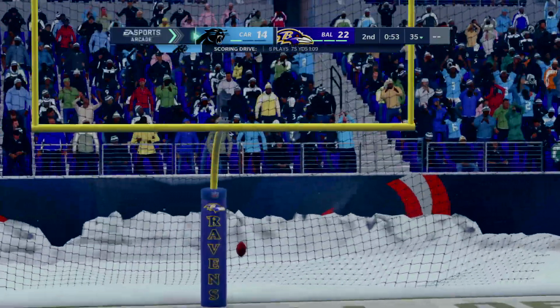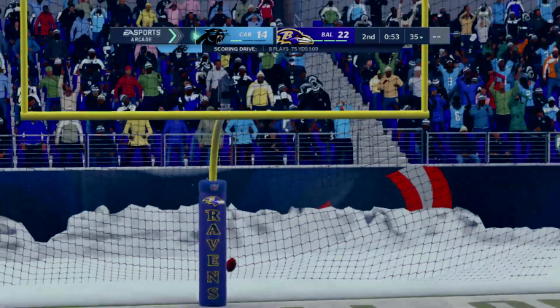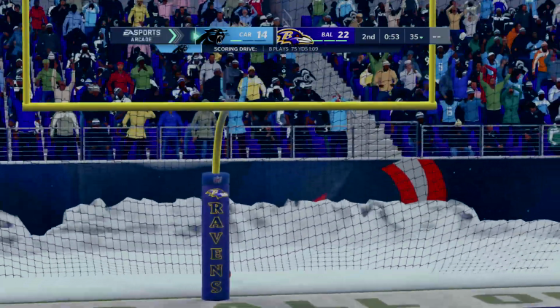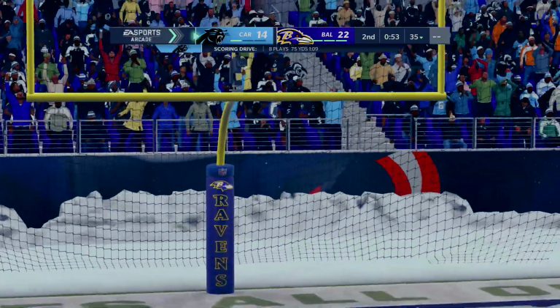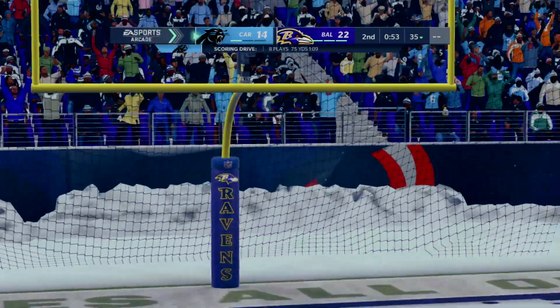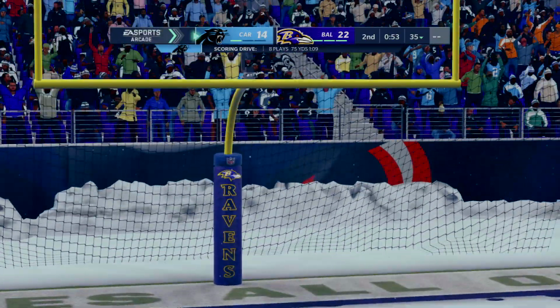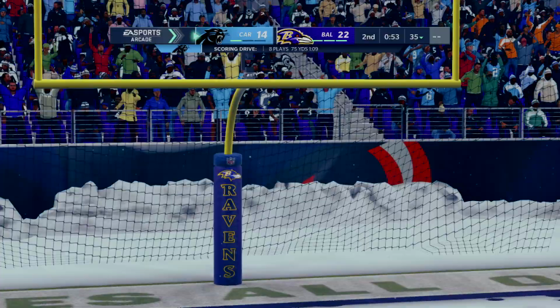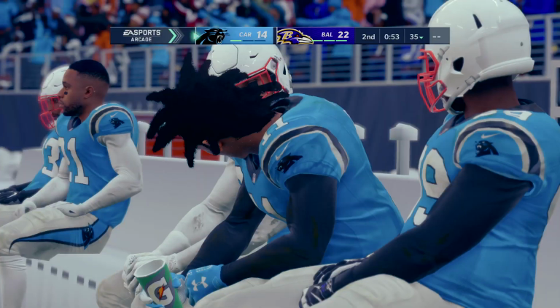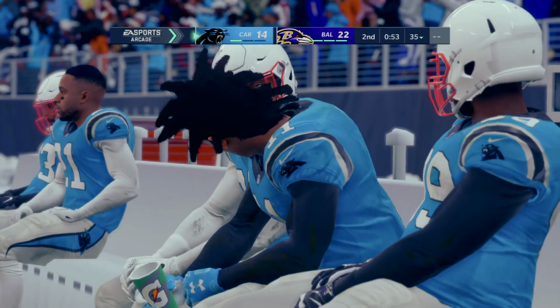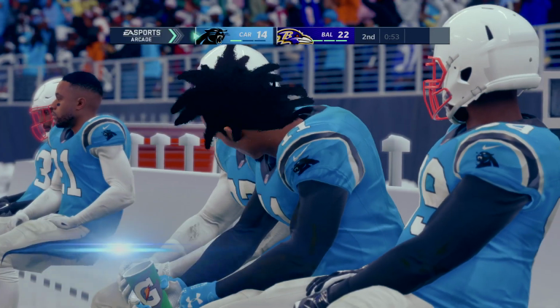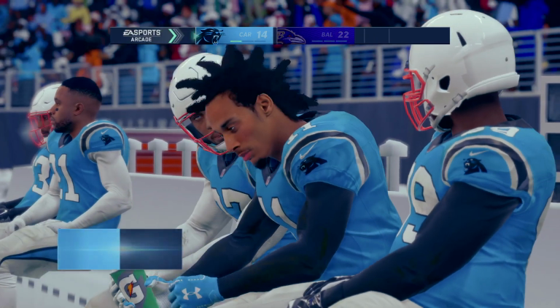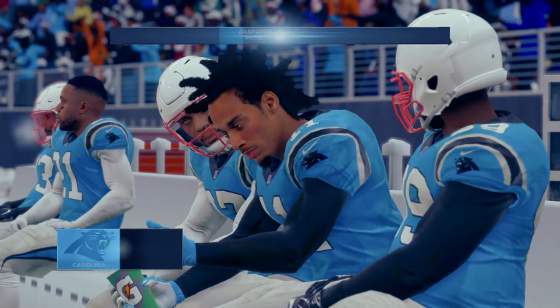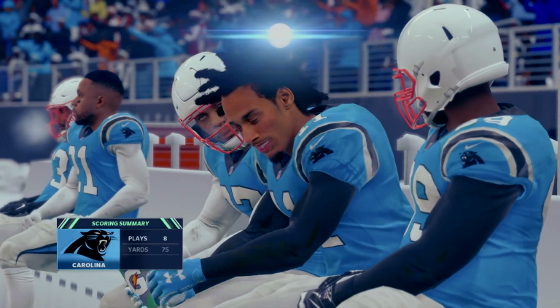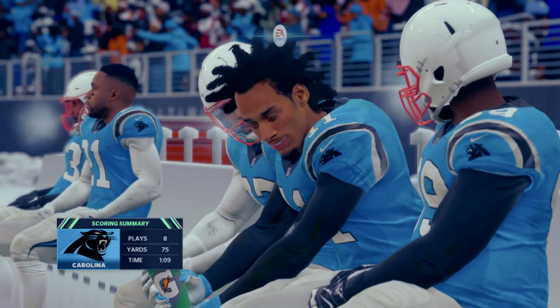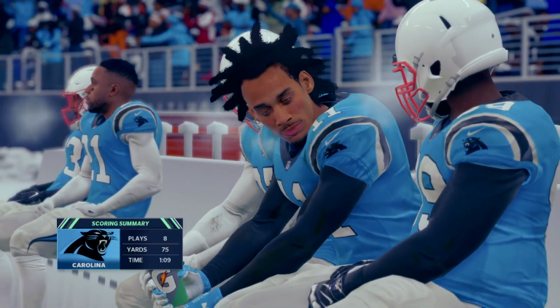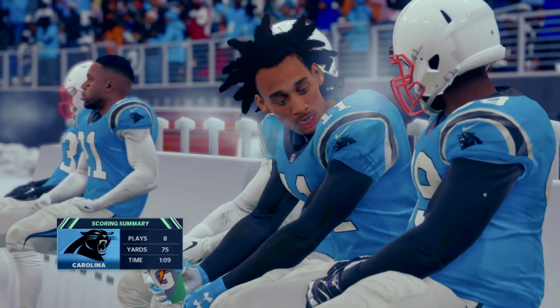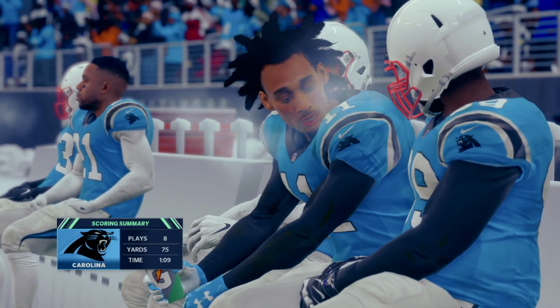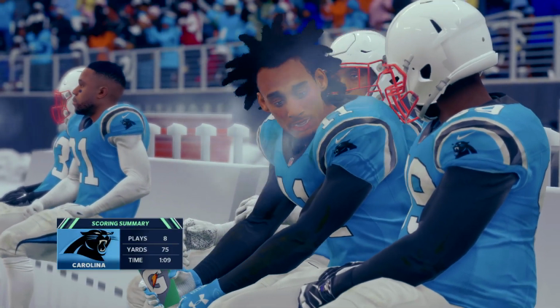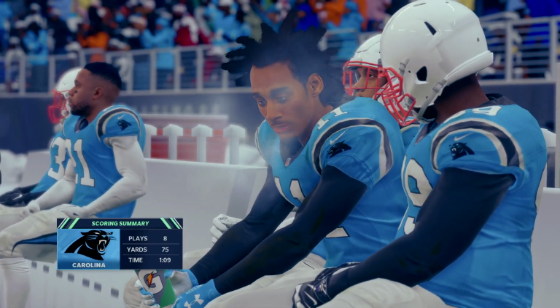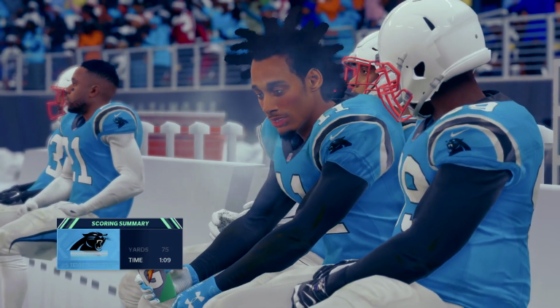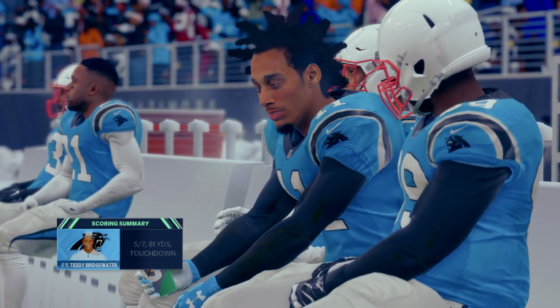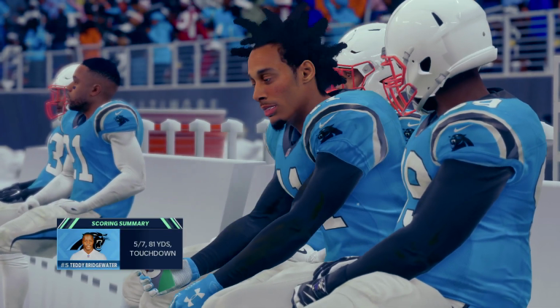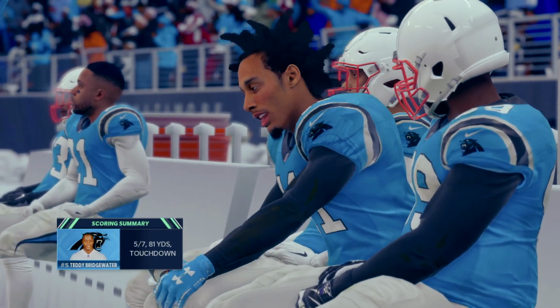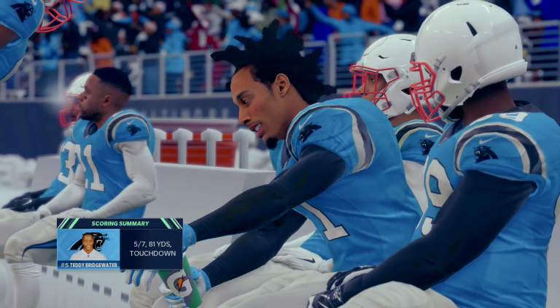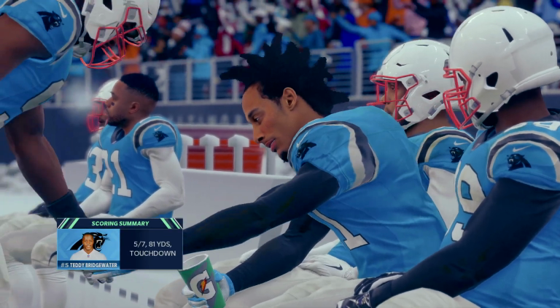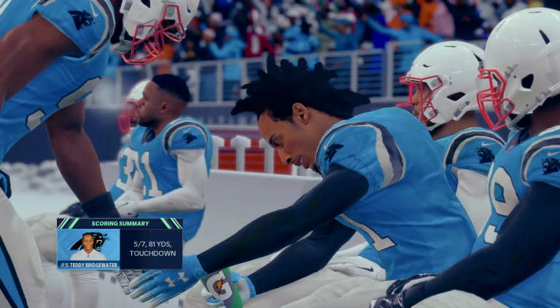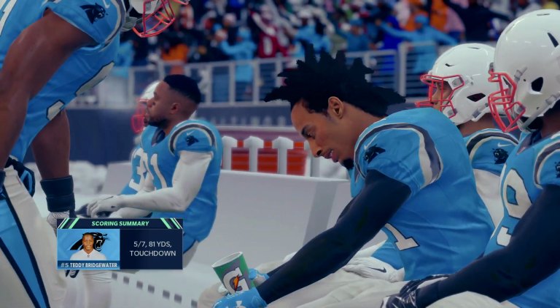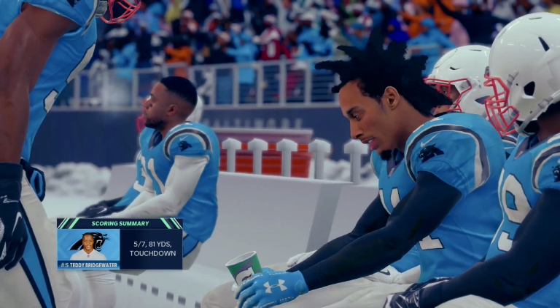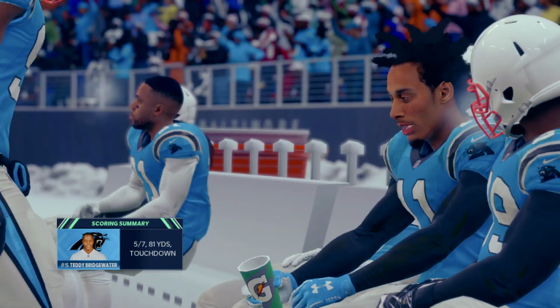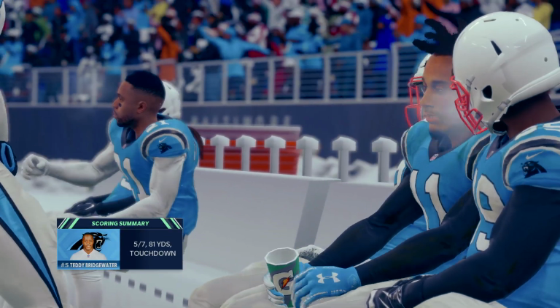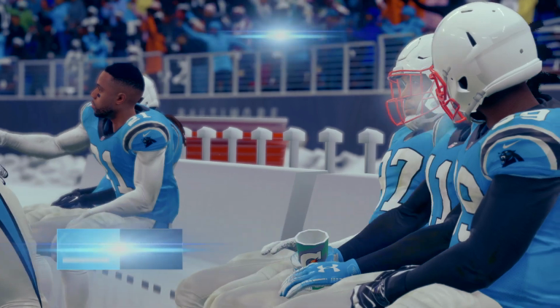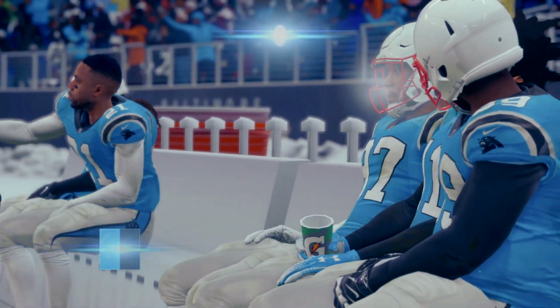It's 22-14. That drive in total: eight plays, and the end result — a Panthers touchdown.